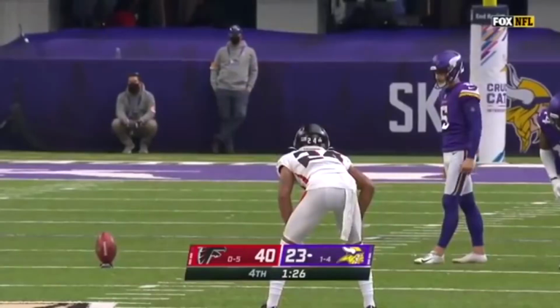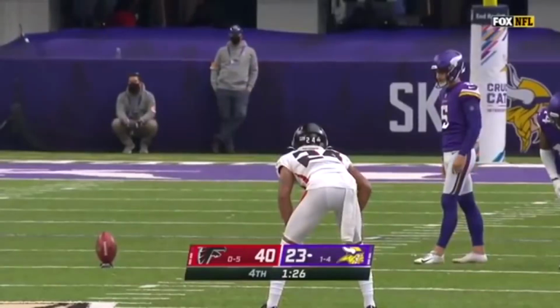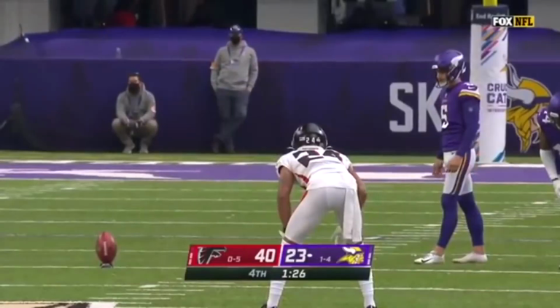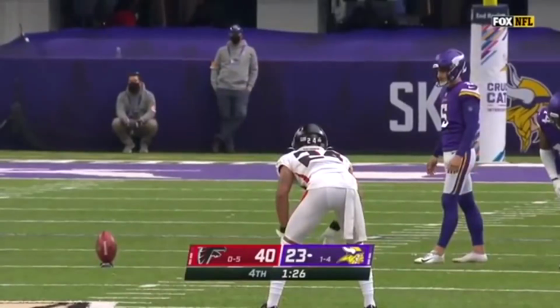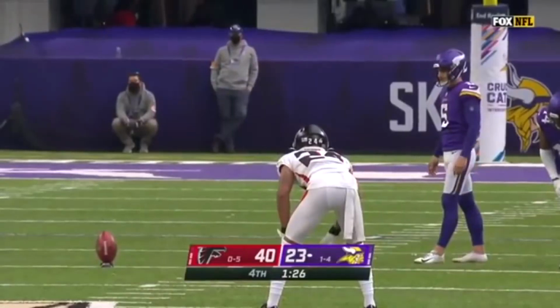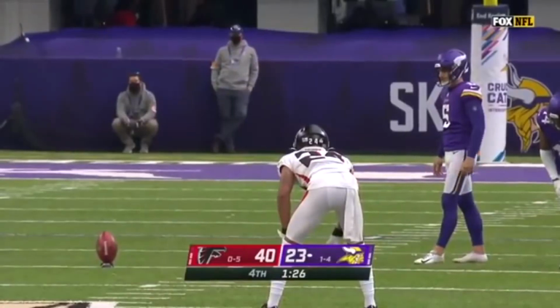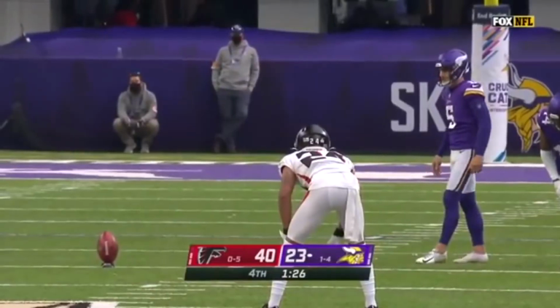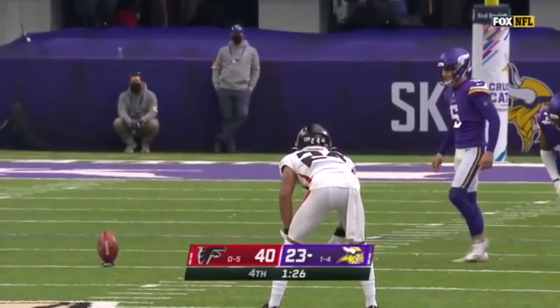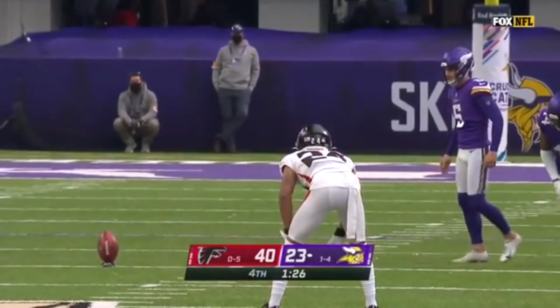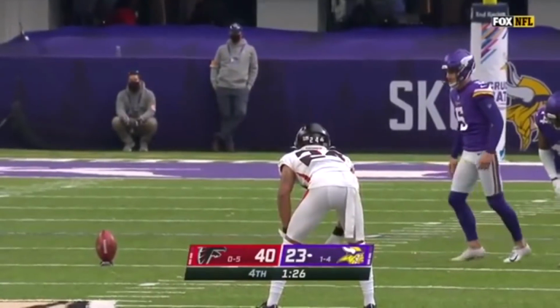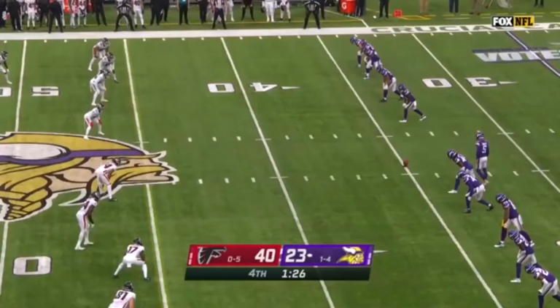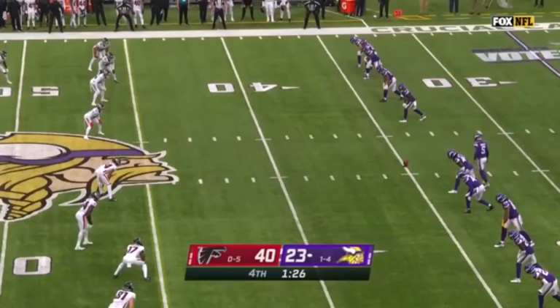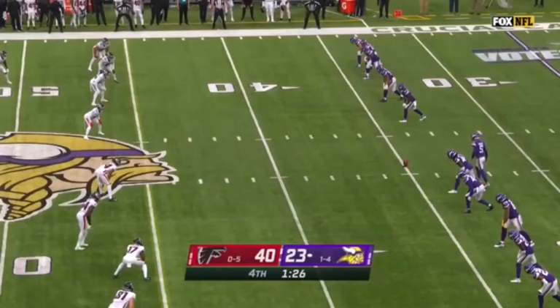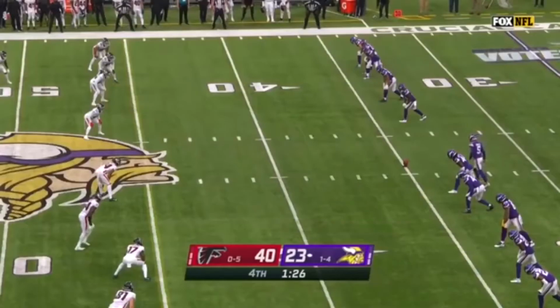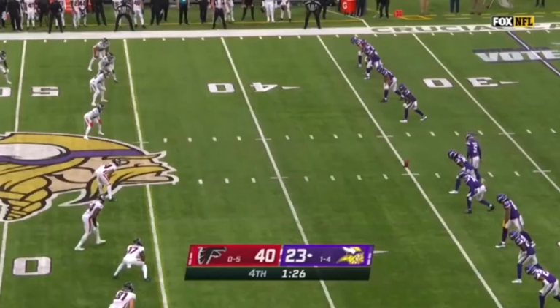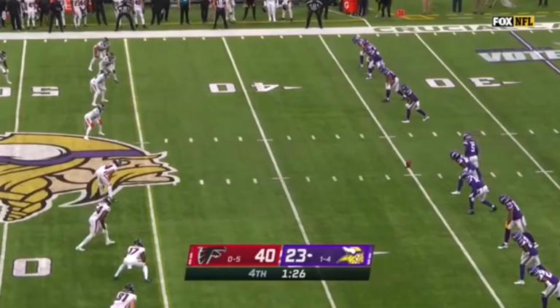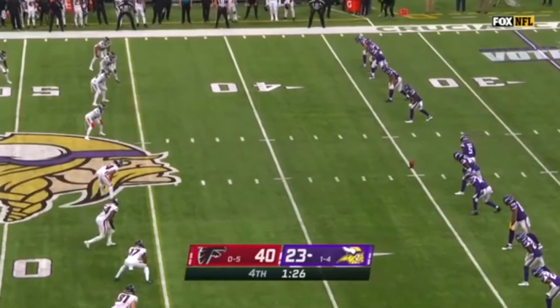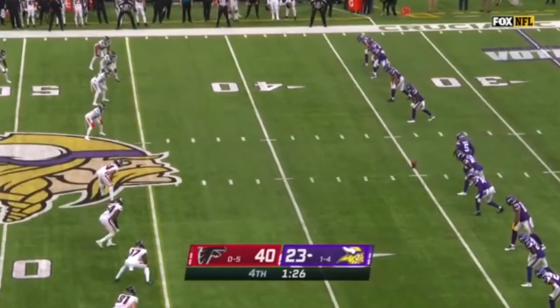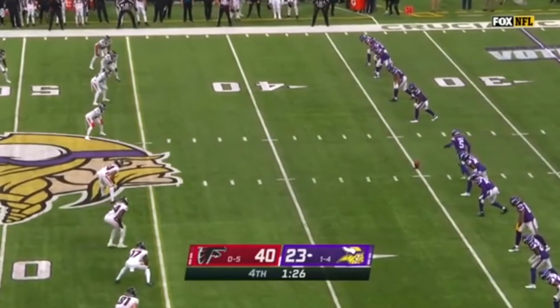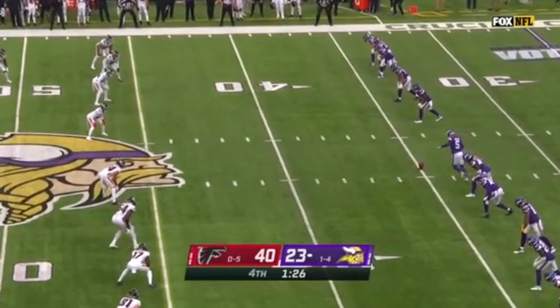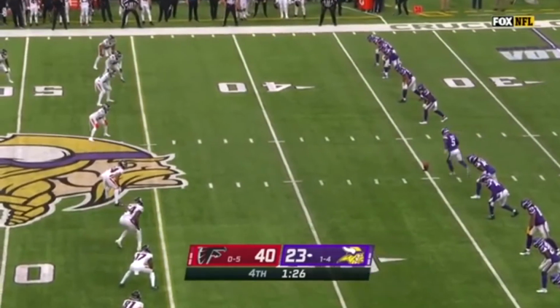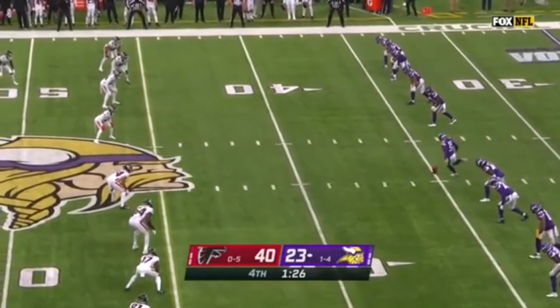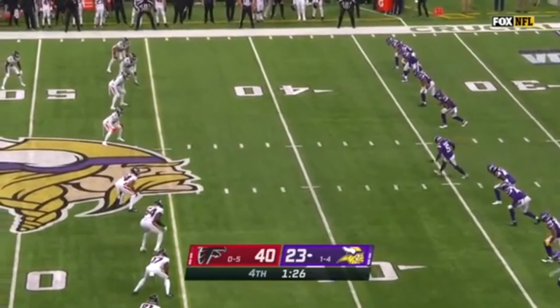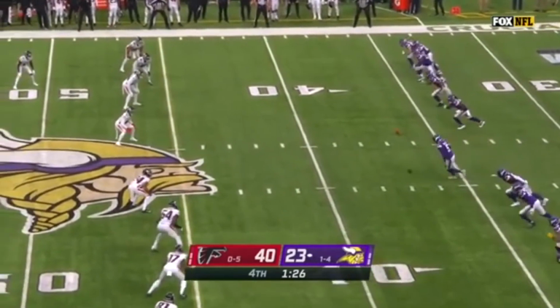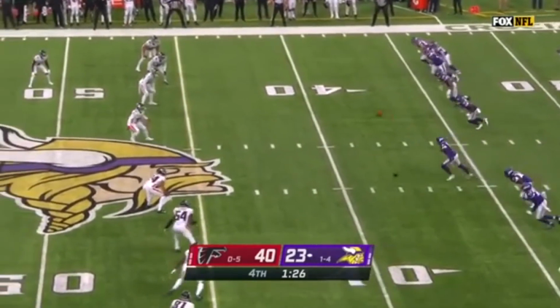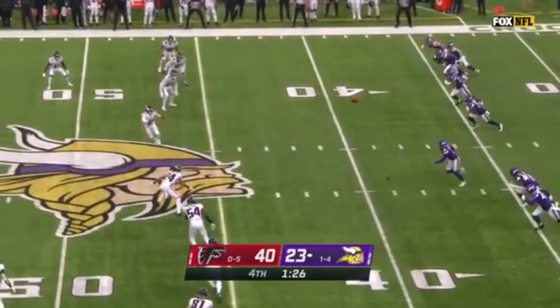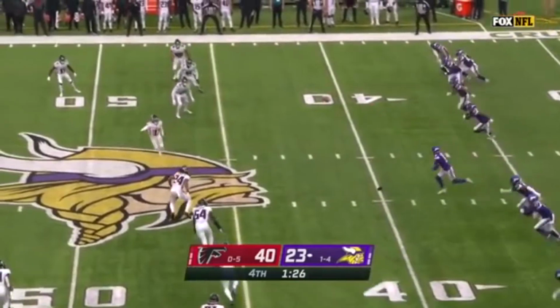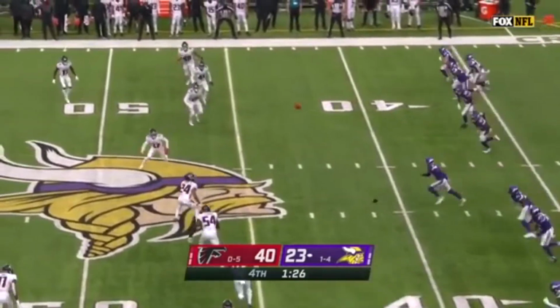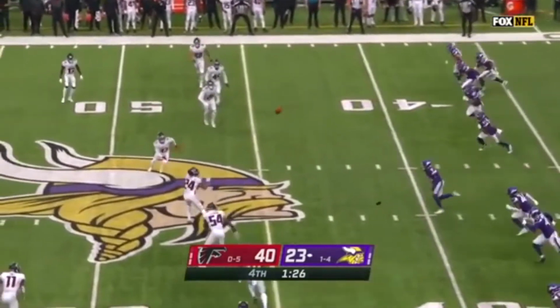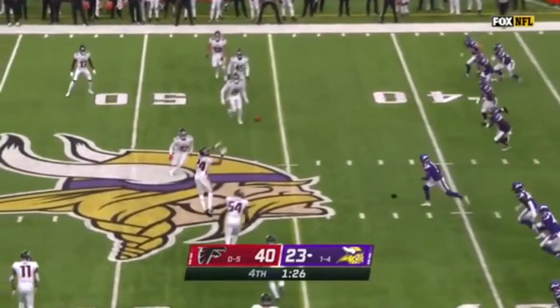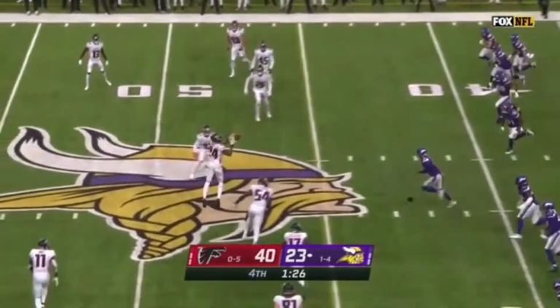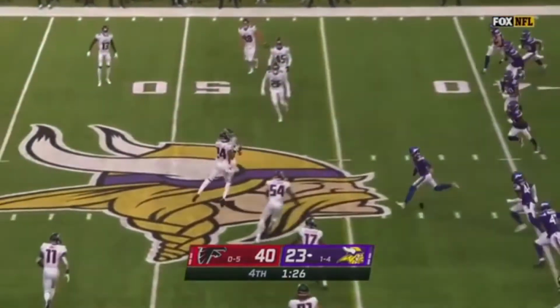They have the ability to do that. The offensive line, I think, is something they need to get shored up.